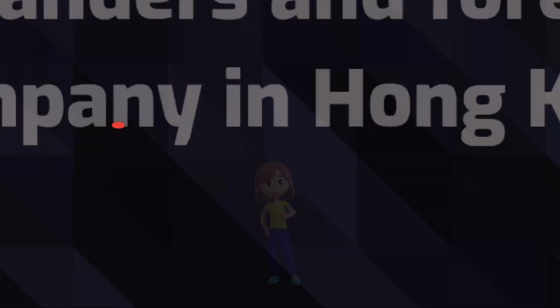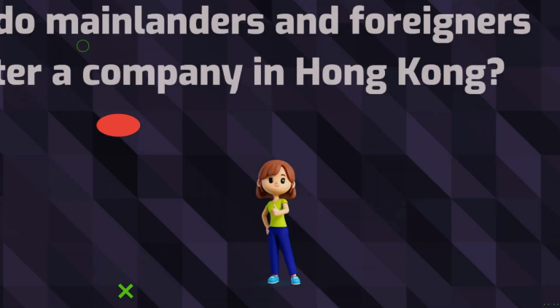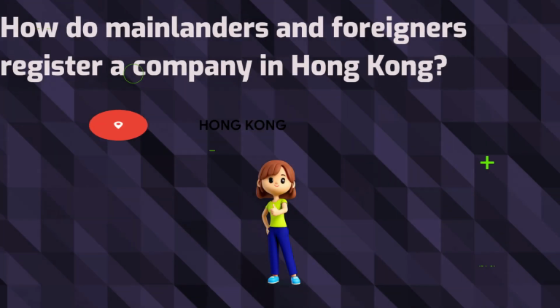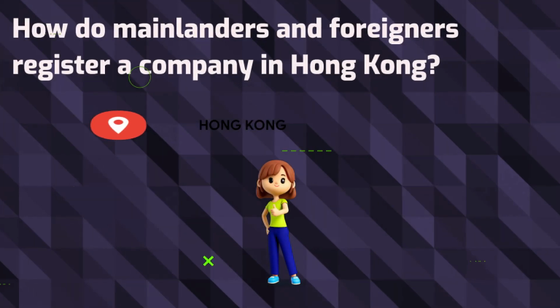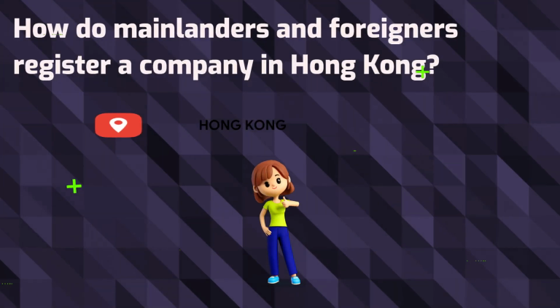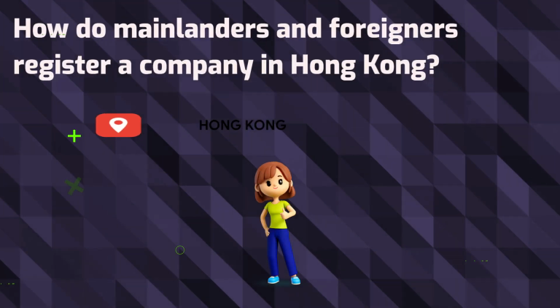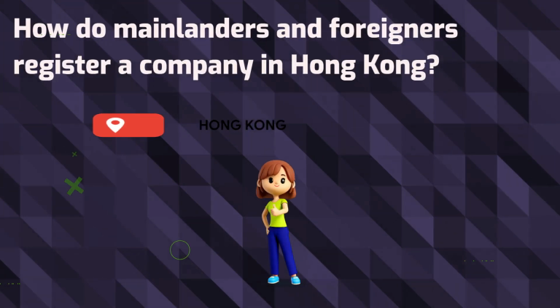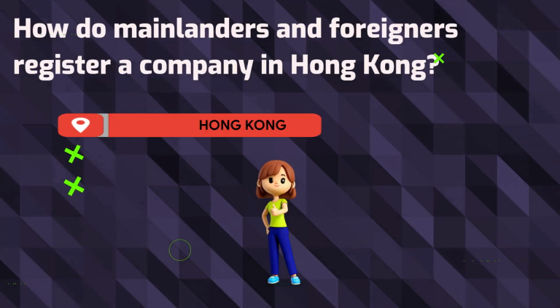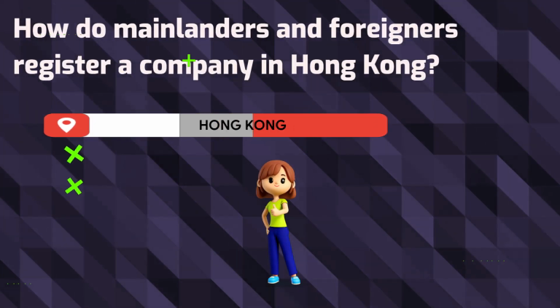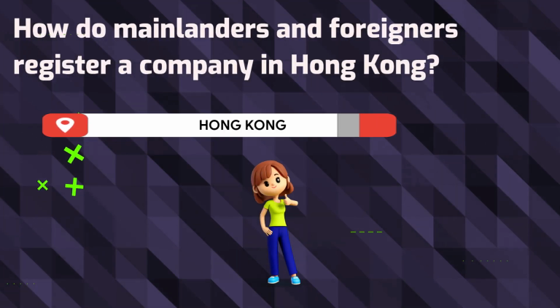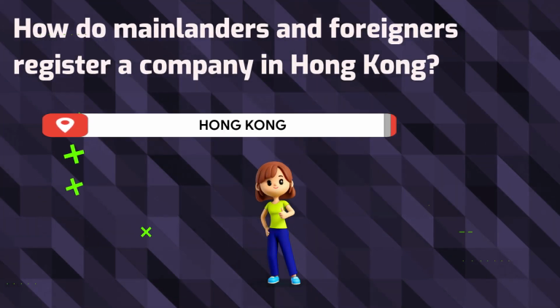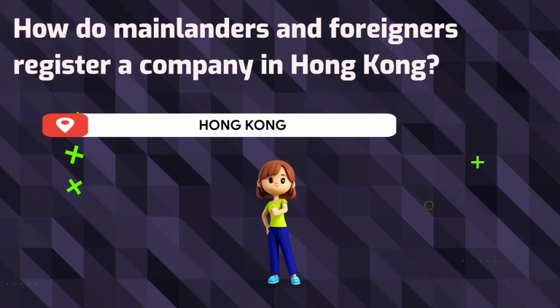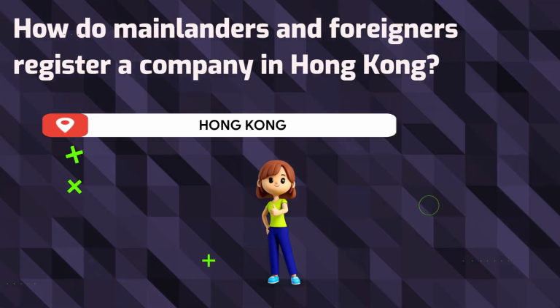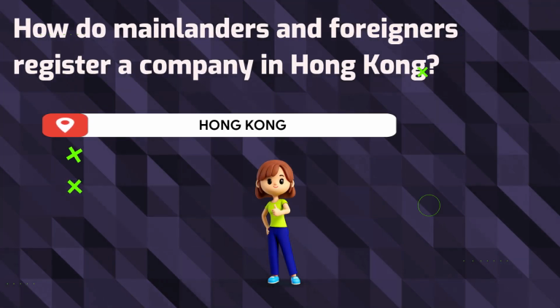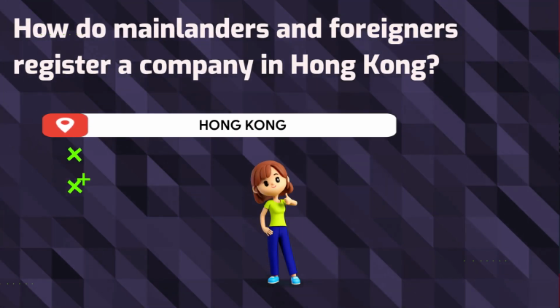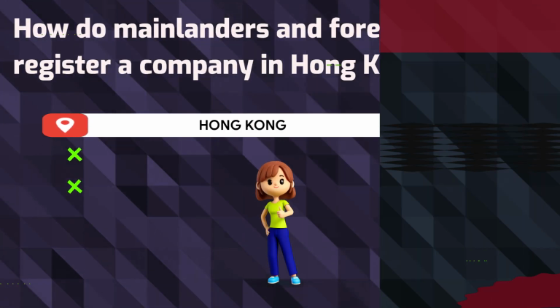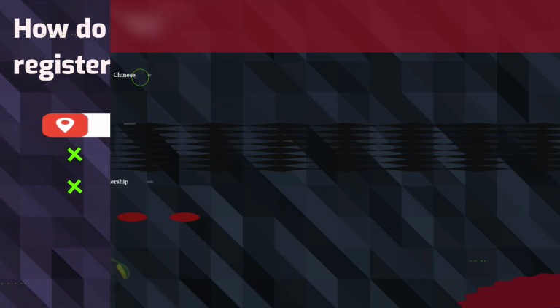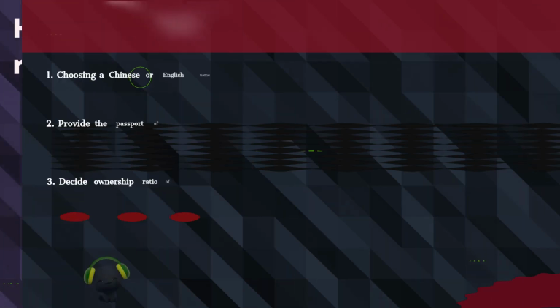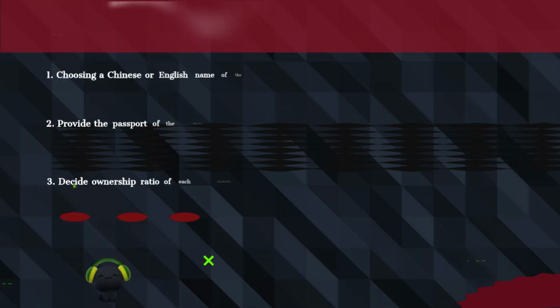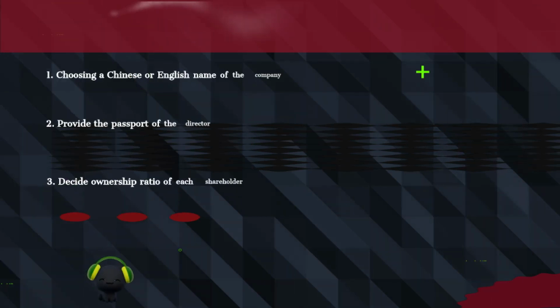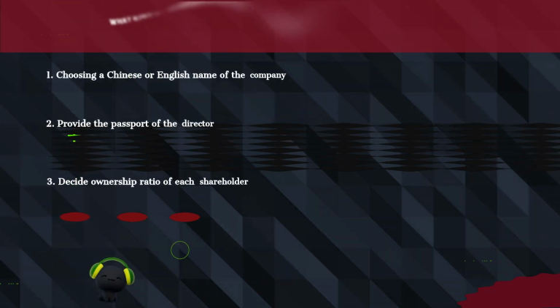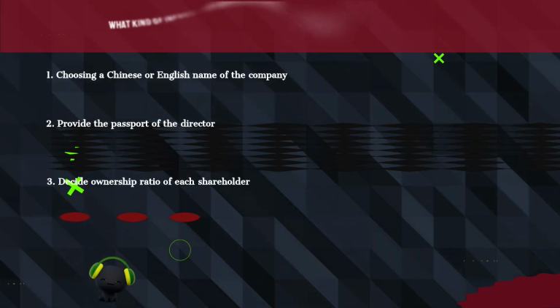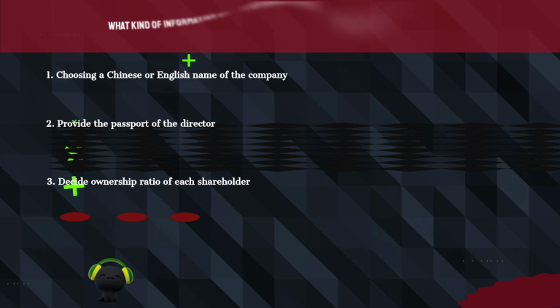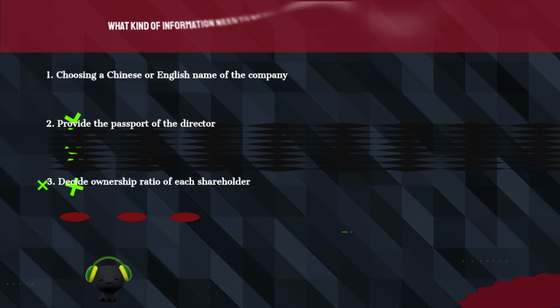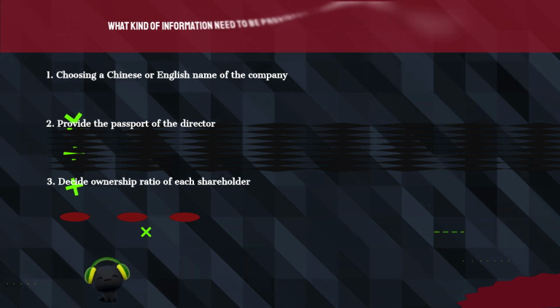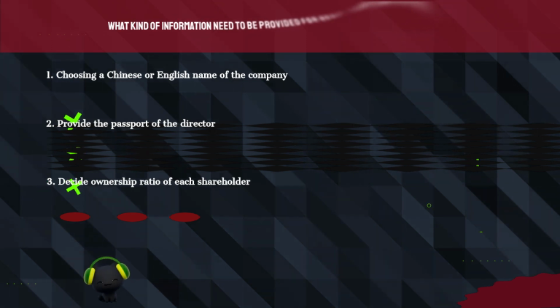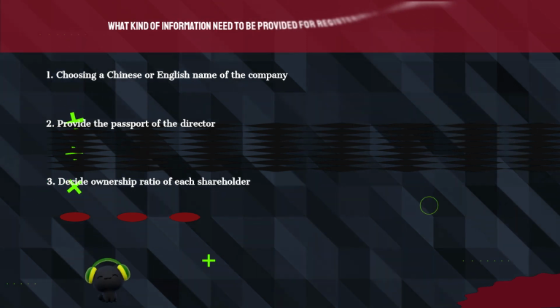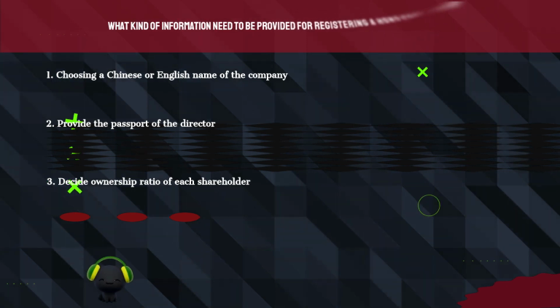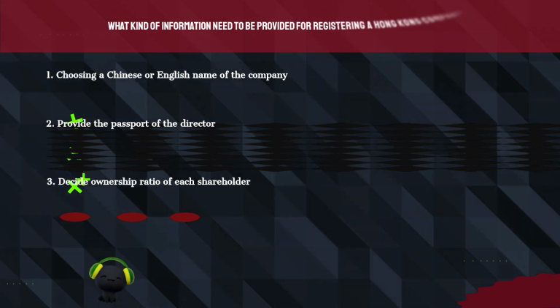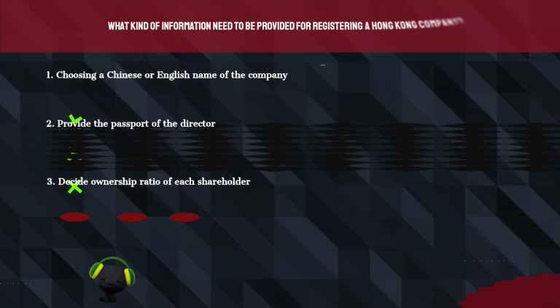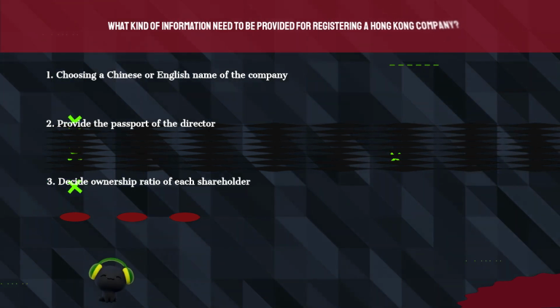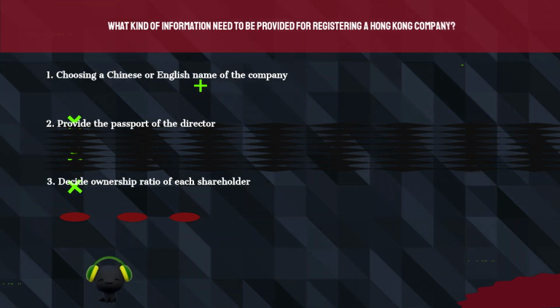How do mainlanders and foreigners register a company in Hong Kong? What kind of information needs to be provided for registering a Hong Kong company?